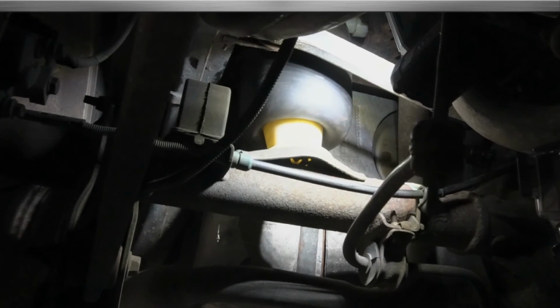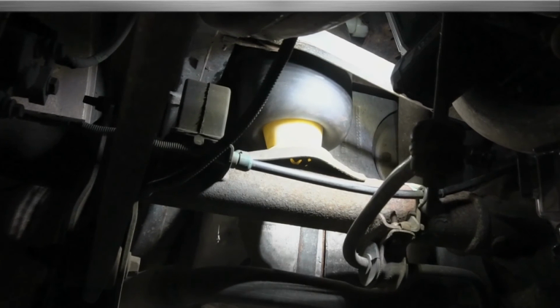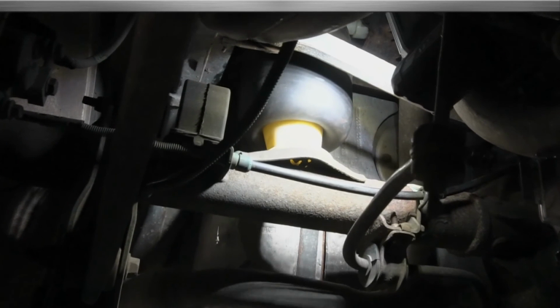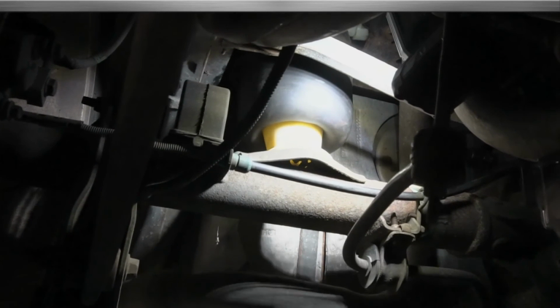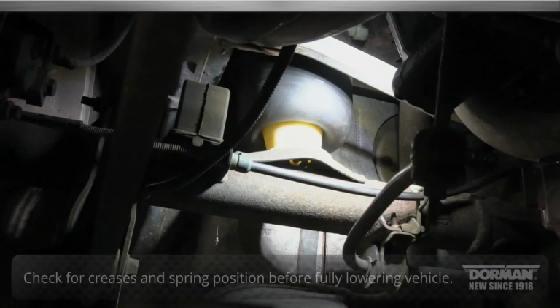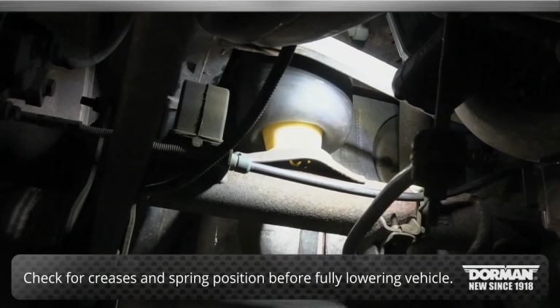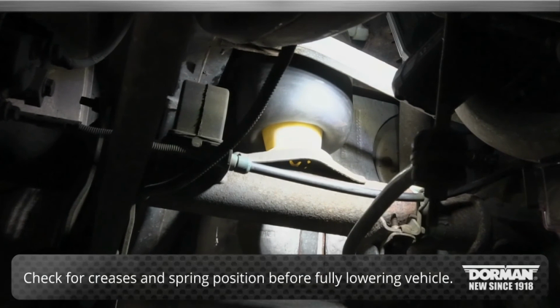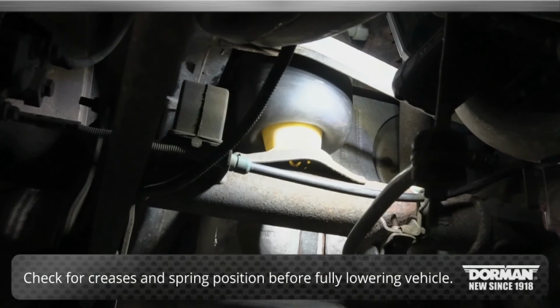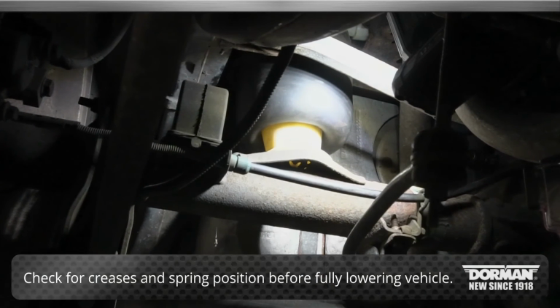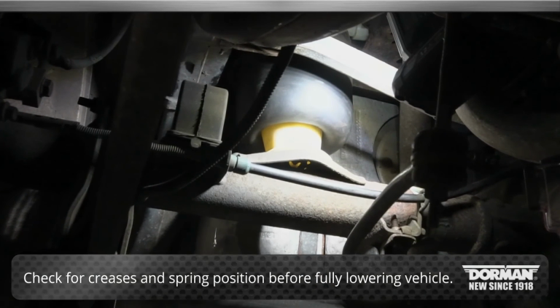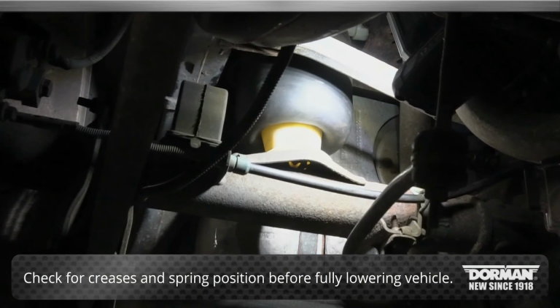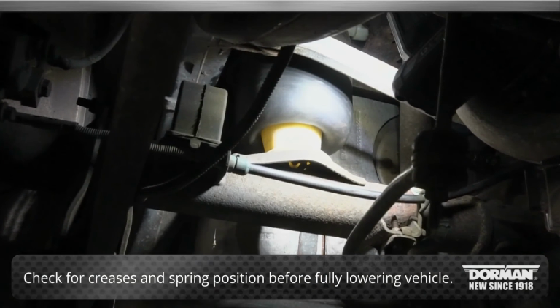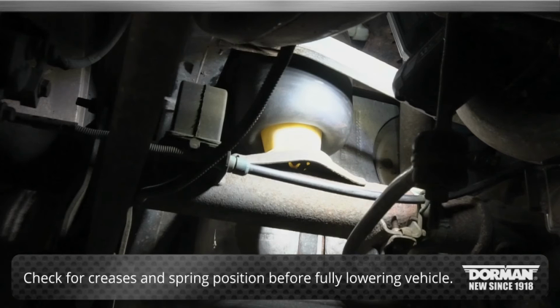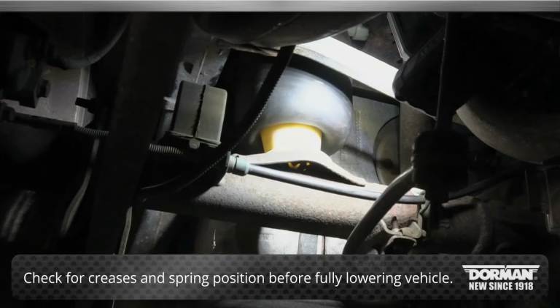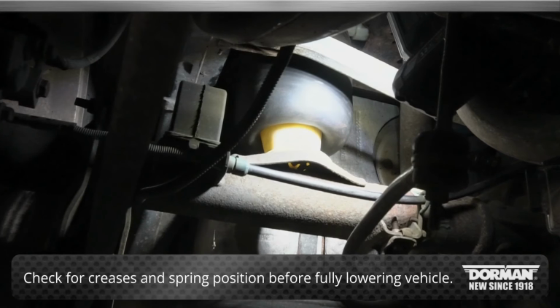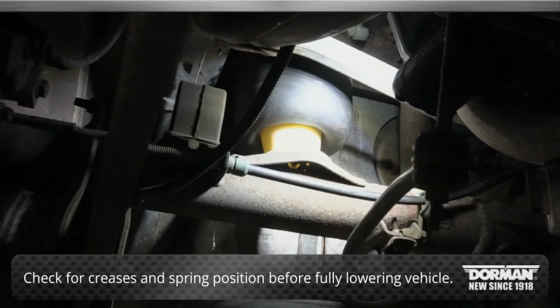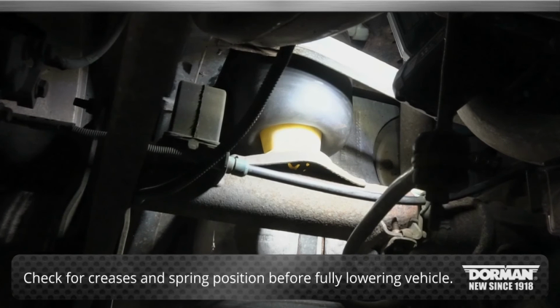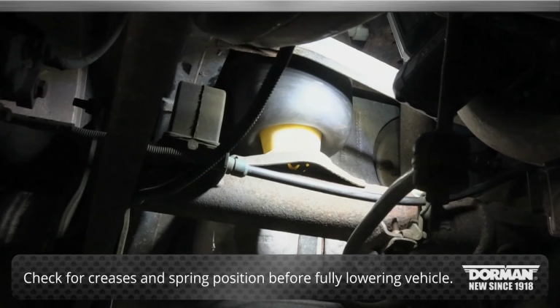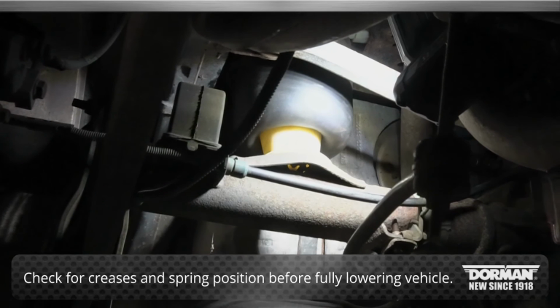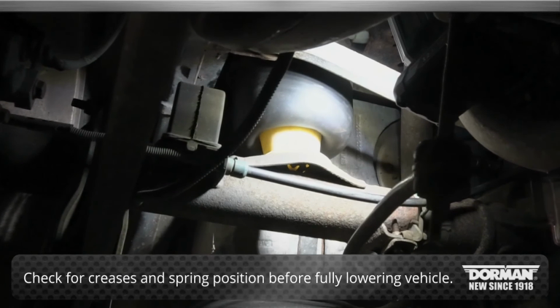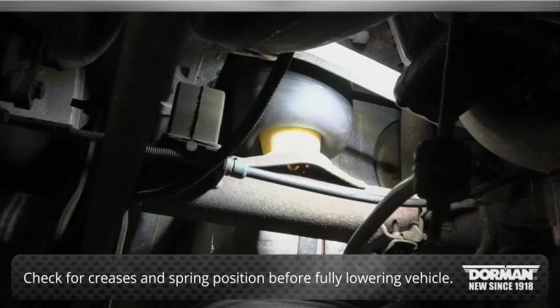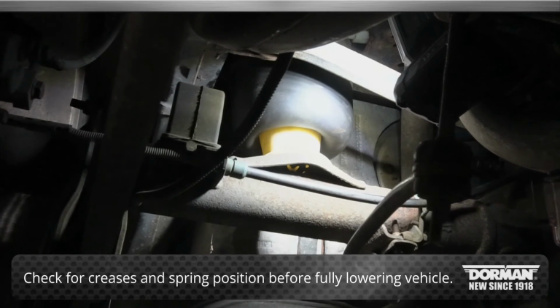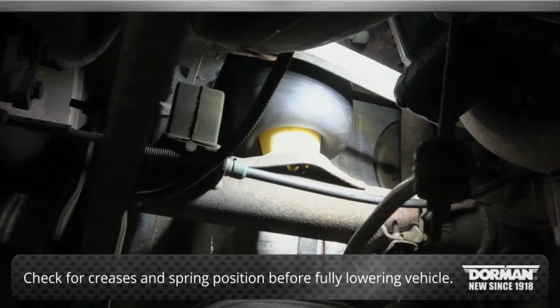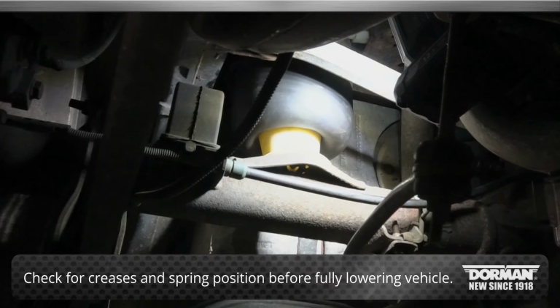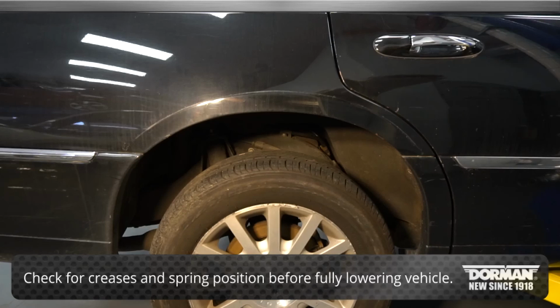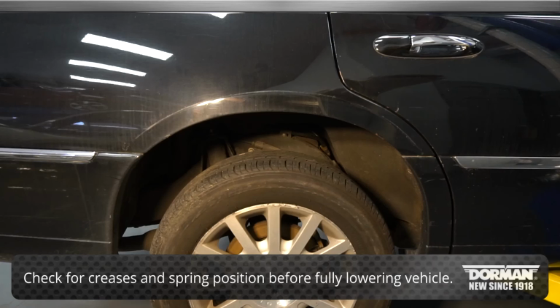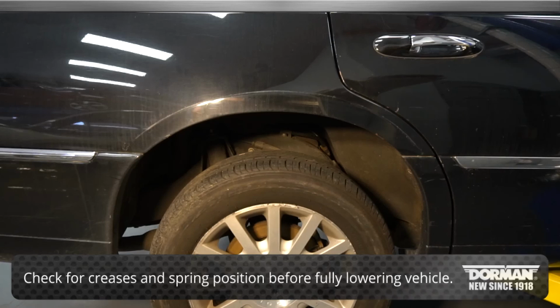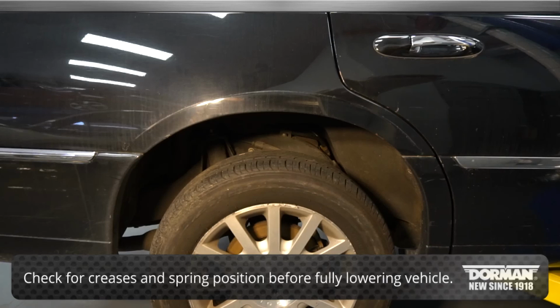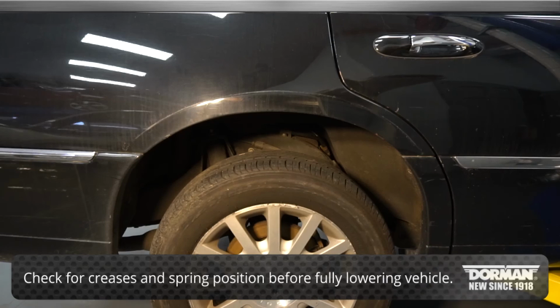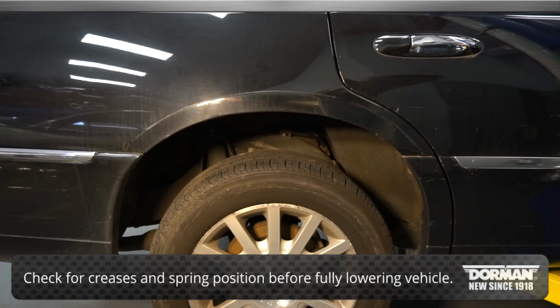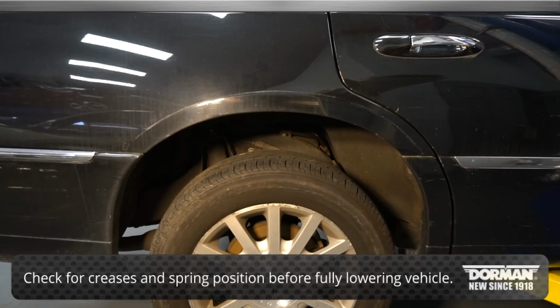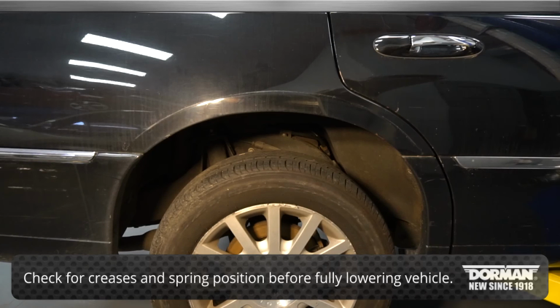Check for creases and to make sure springs are properly seated before fully lowering the vehicle.